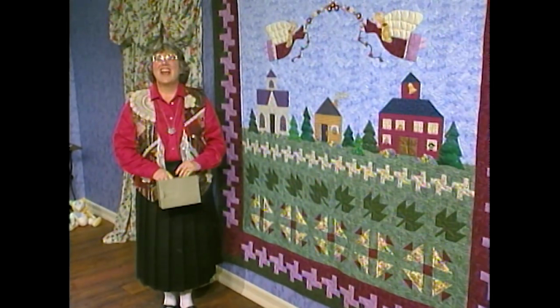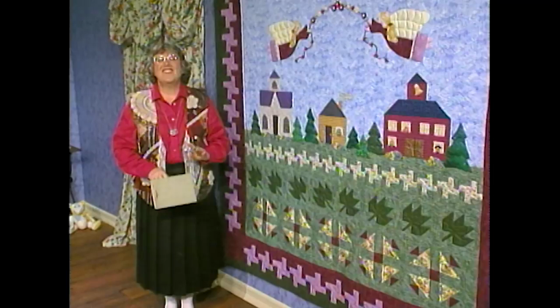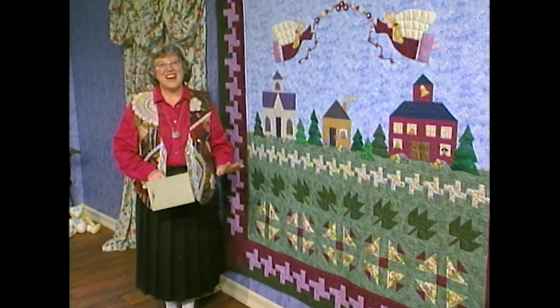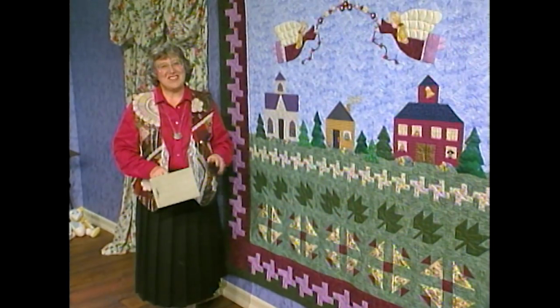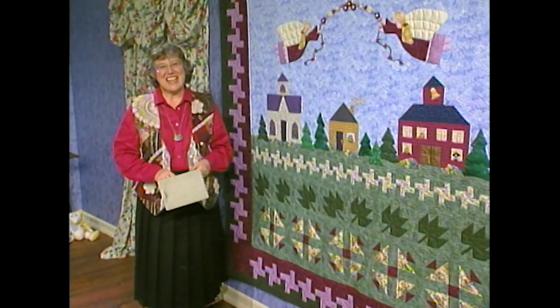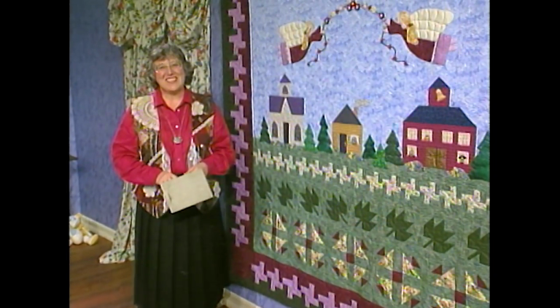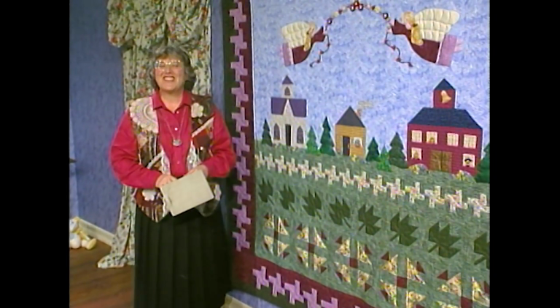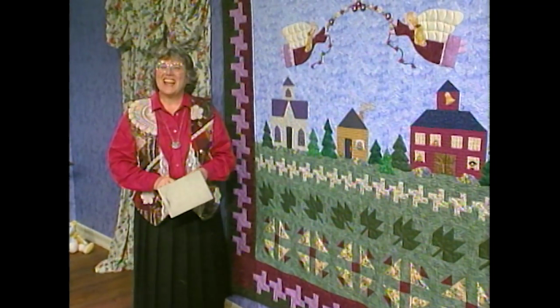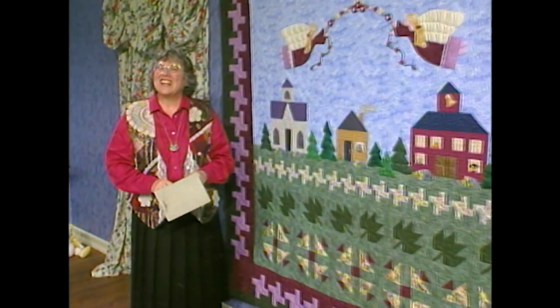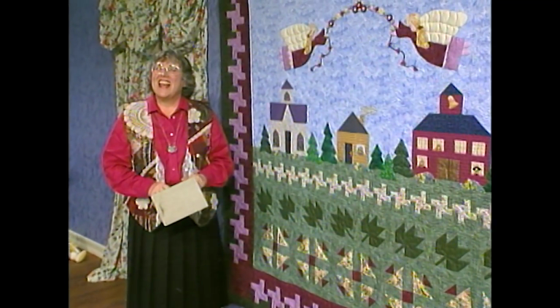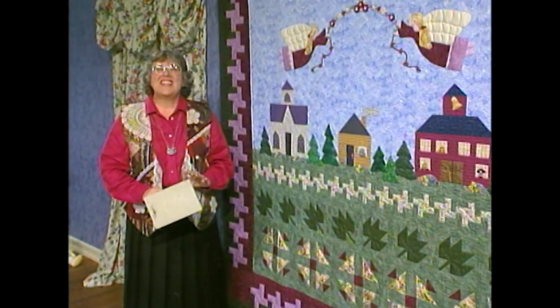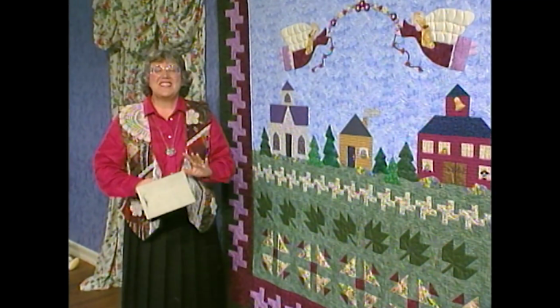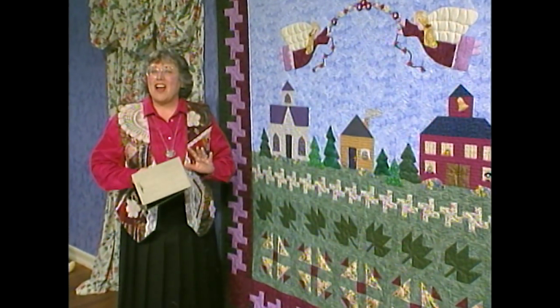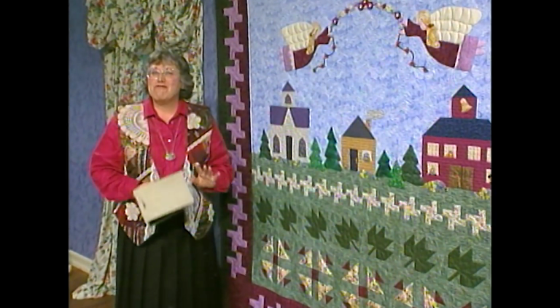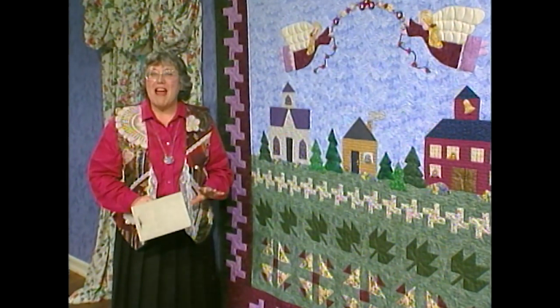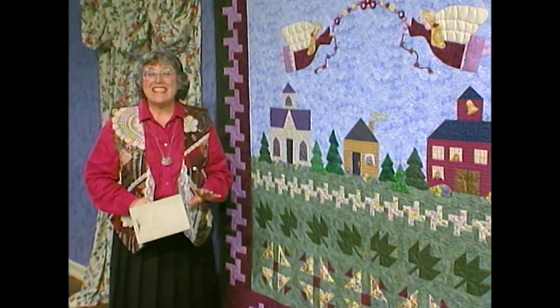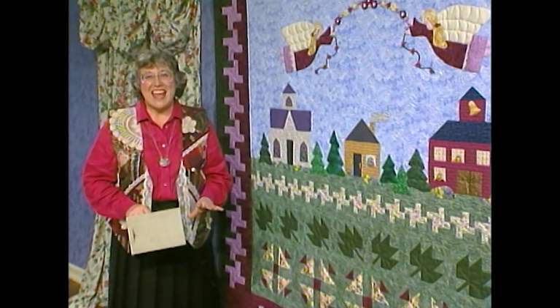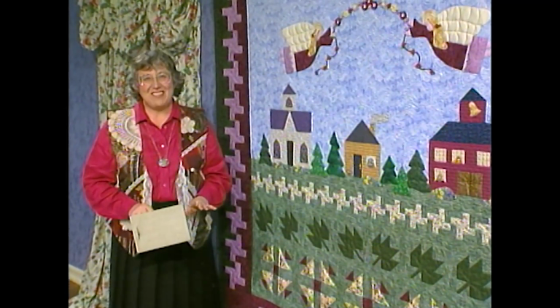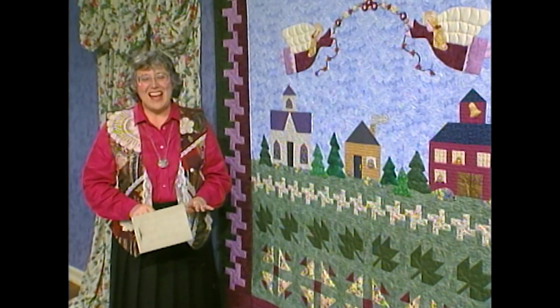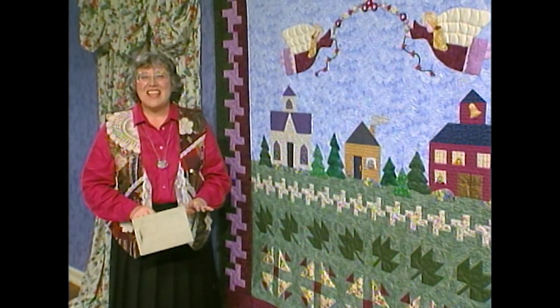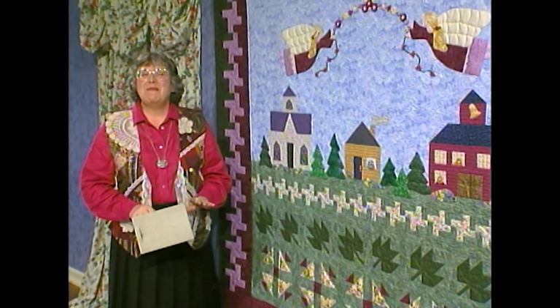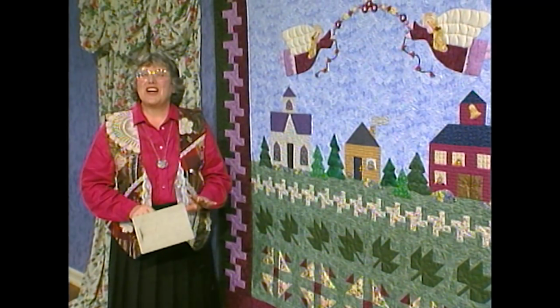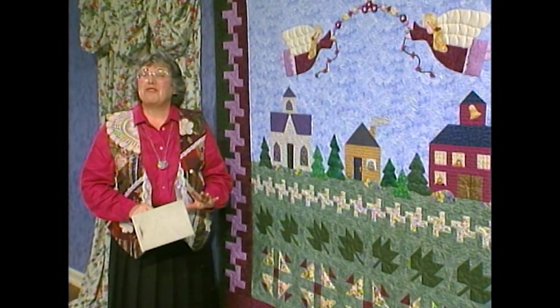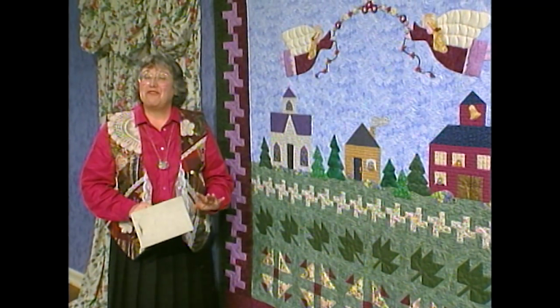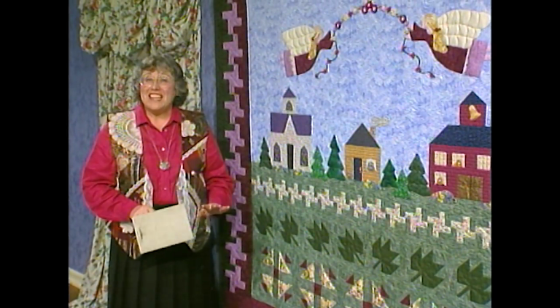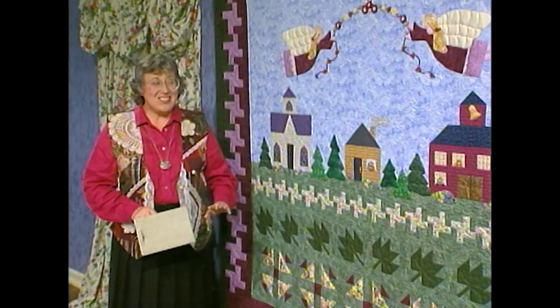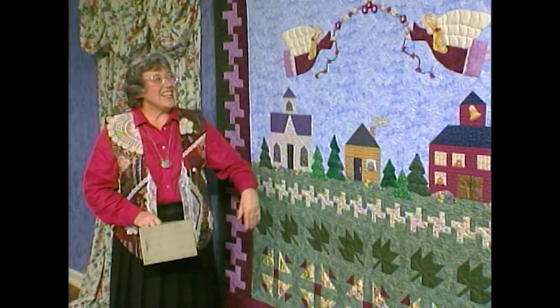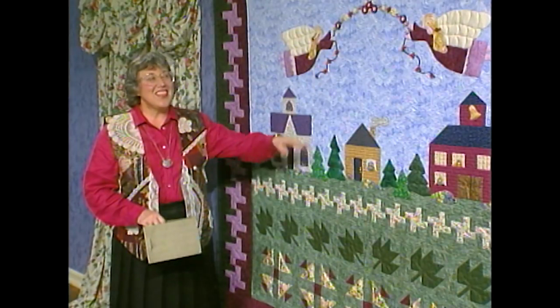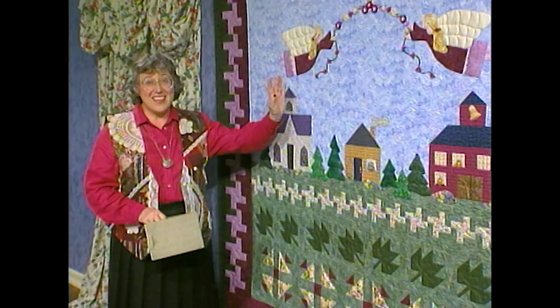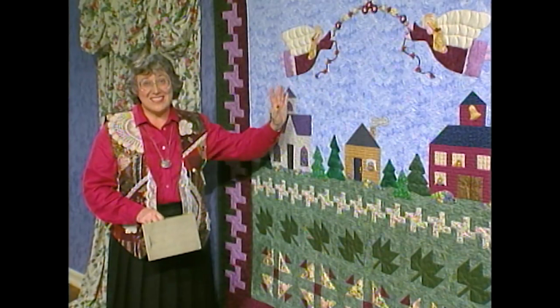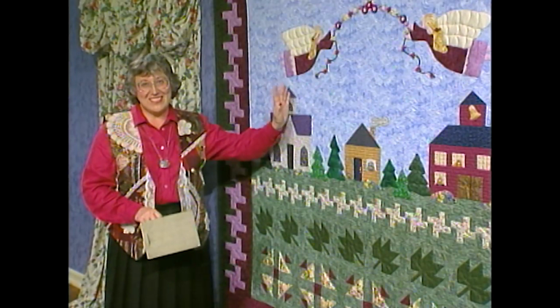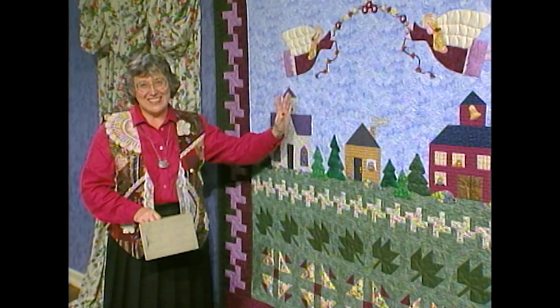Welcome to Town Square. This is a great day for us because we're finishing this quilt.